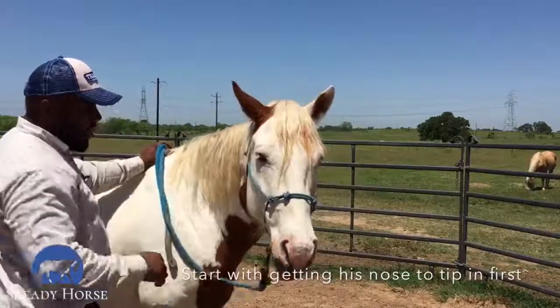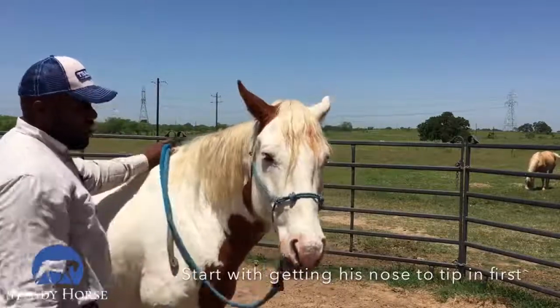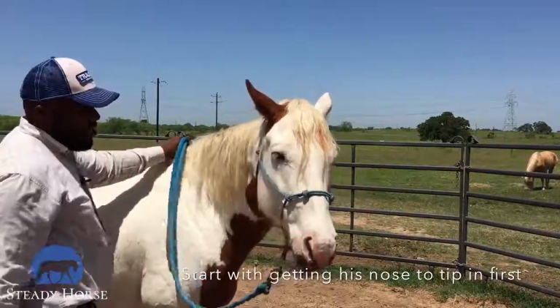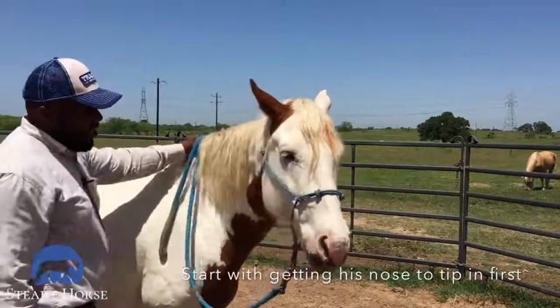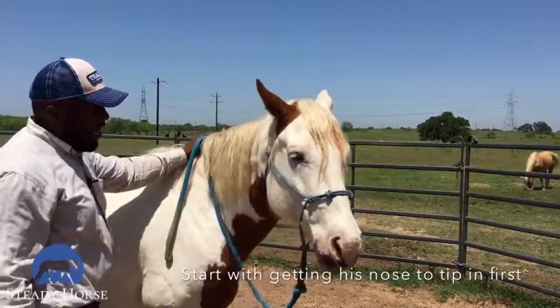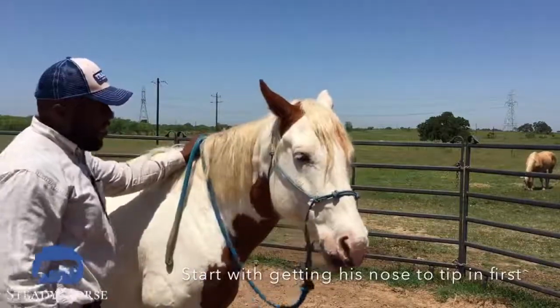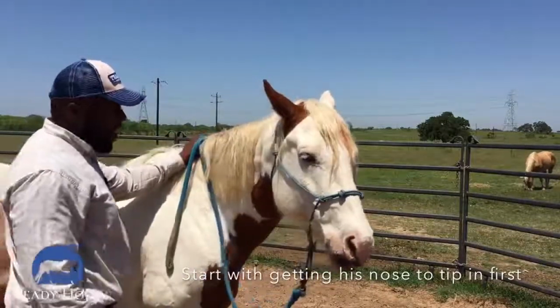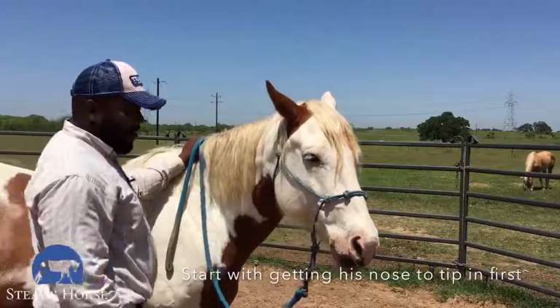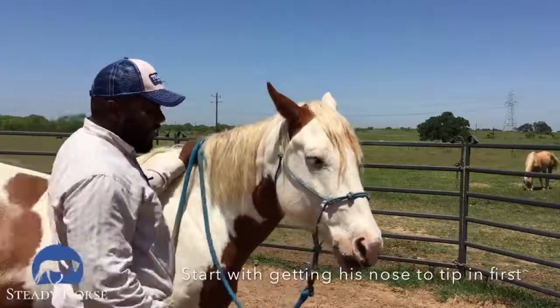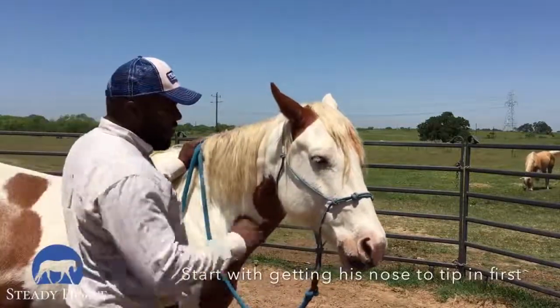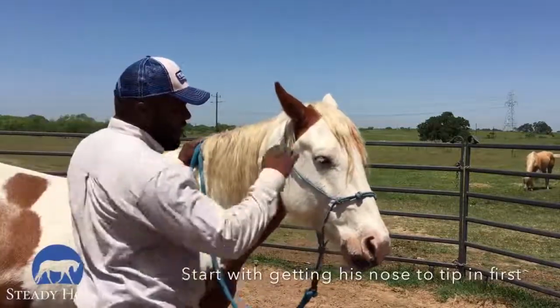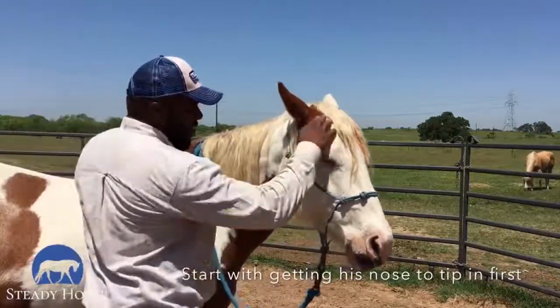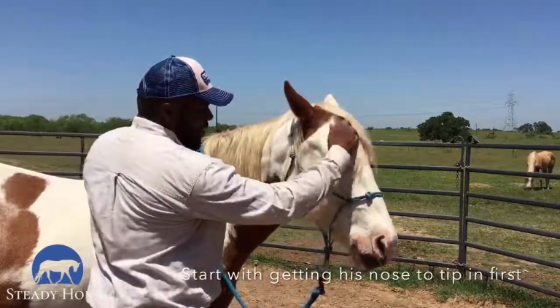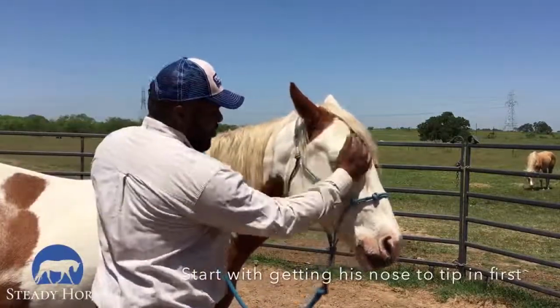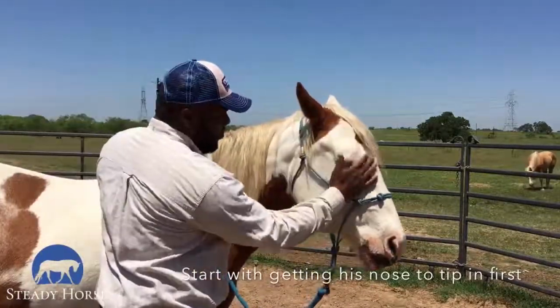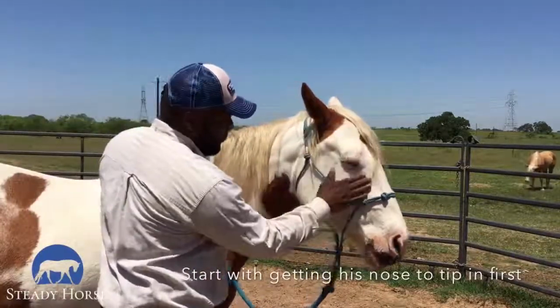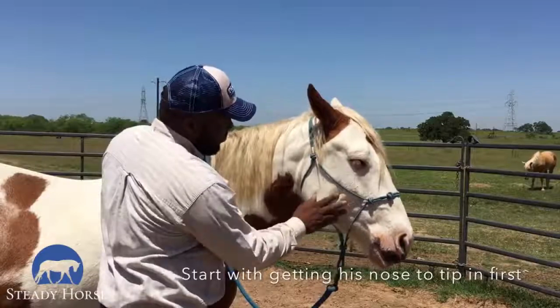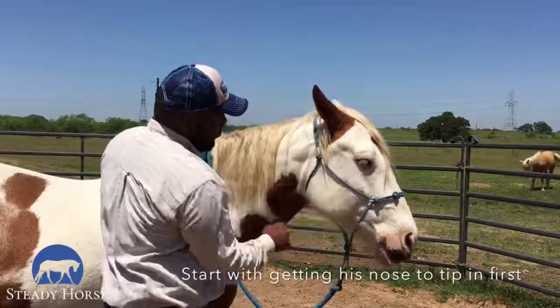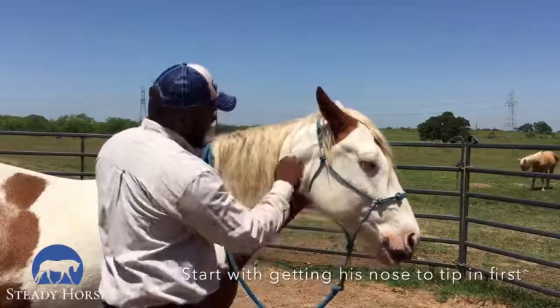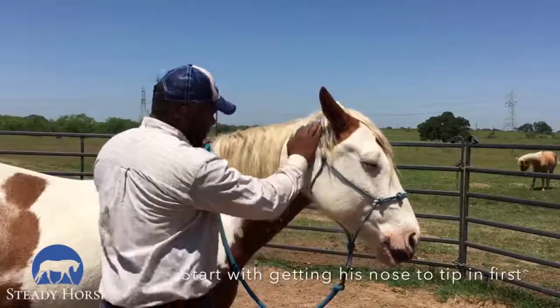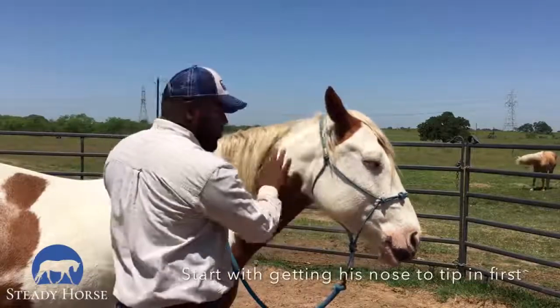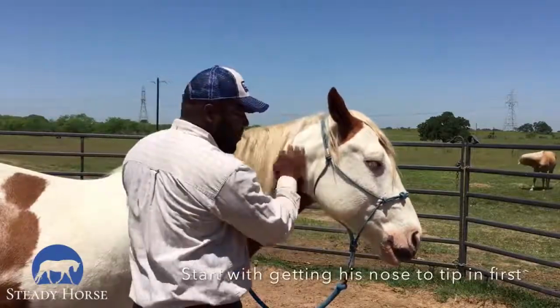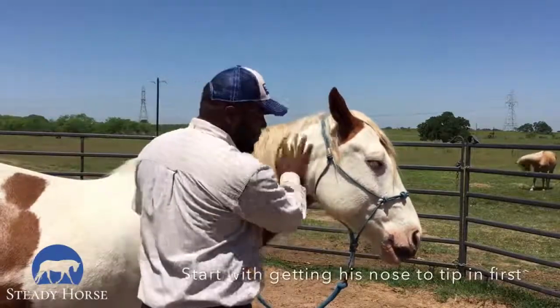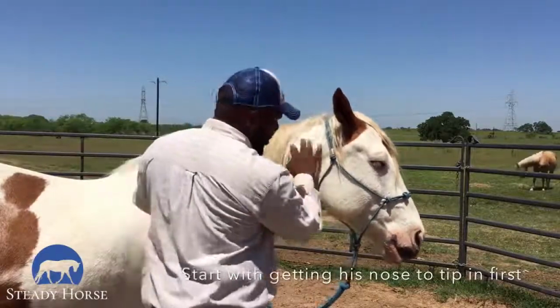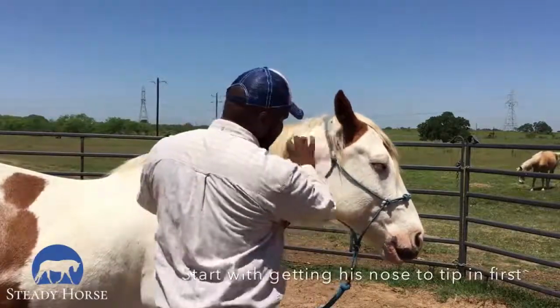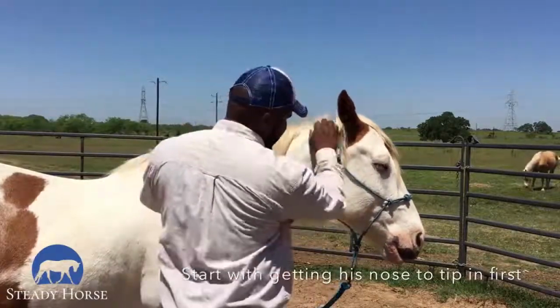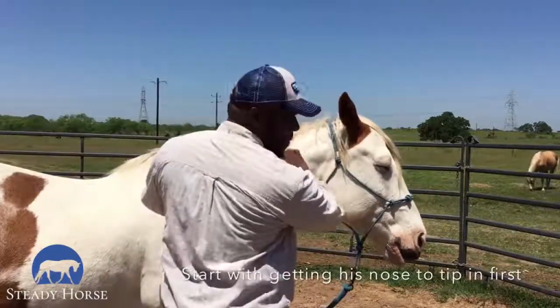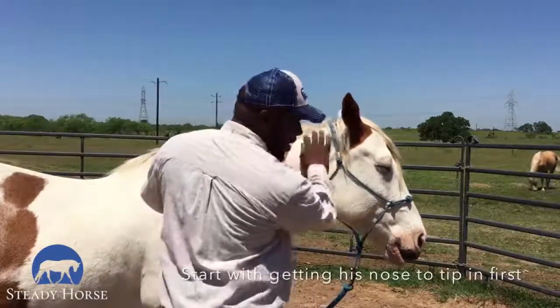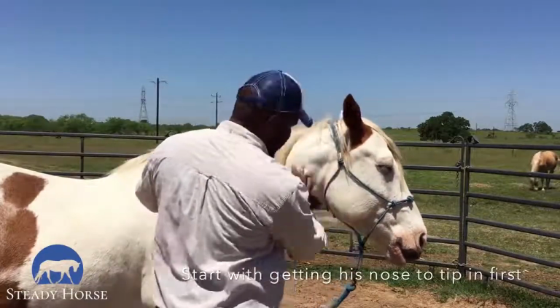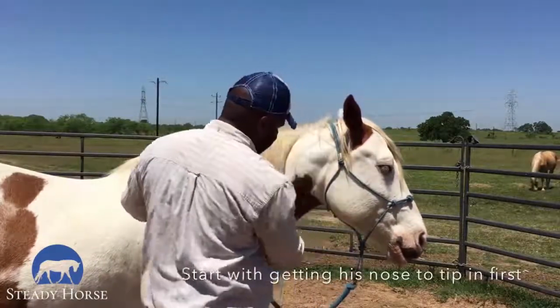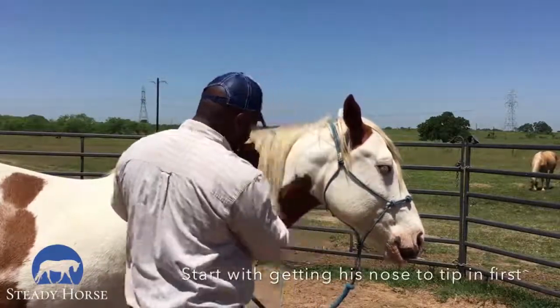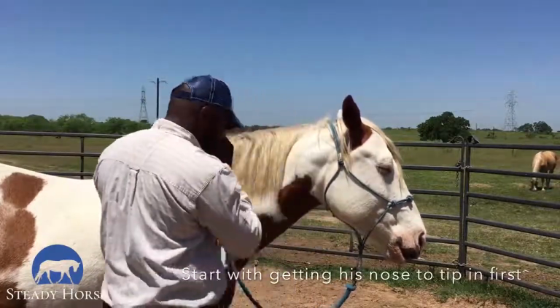There — he gave in, I released. I'm going to give him a rub and let him know that he made a good choice there.